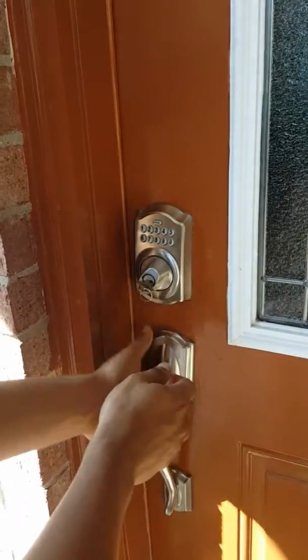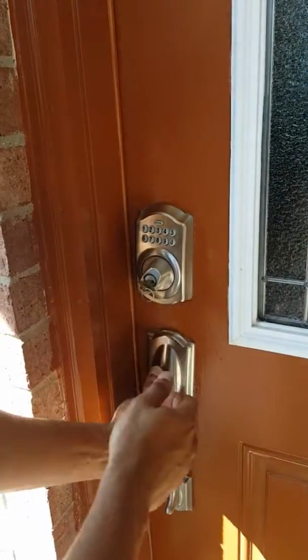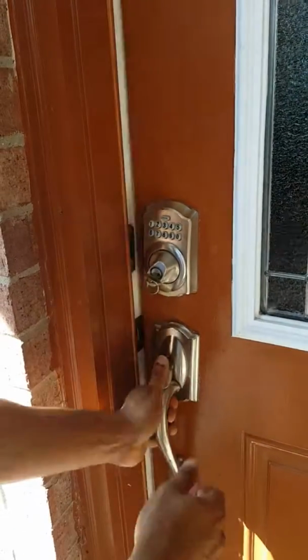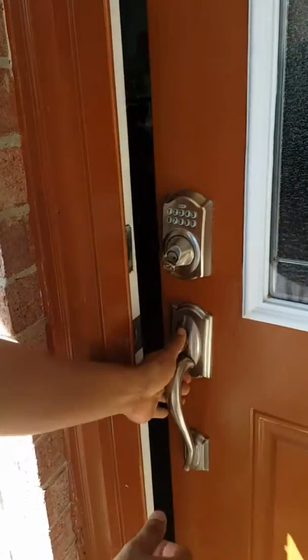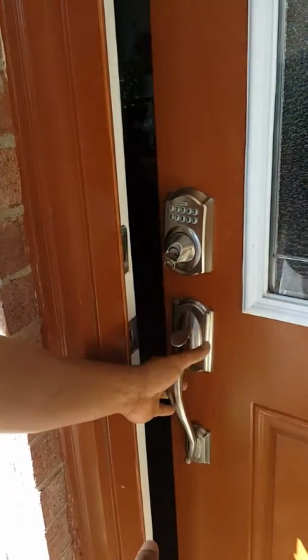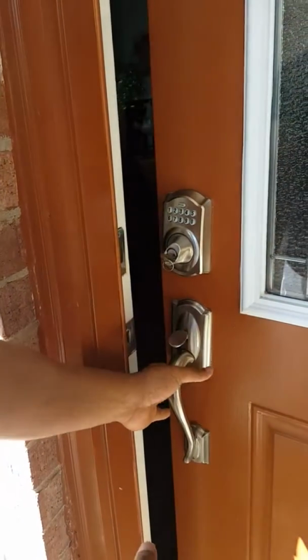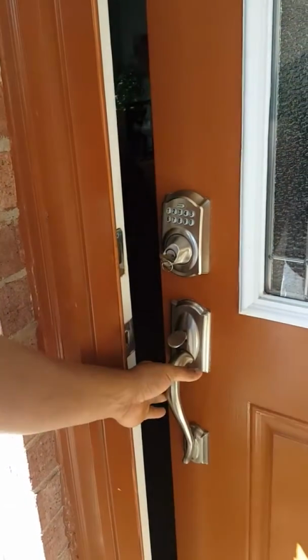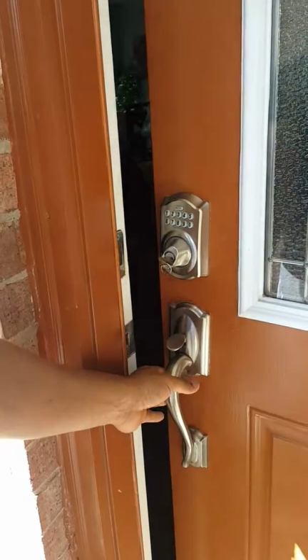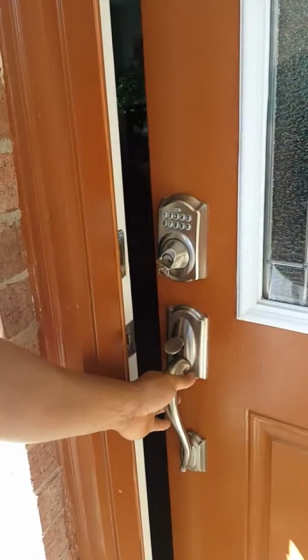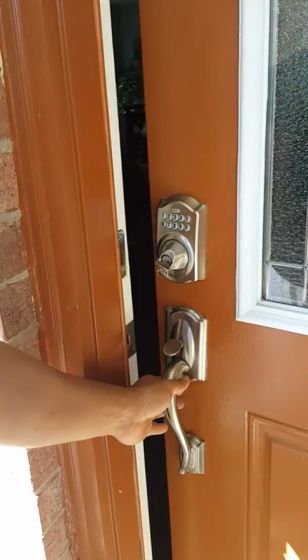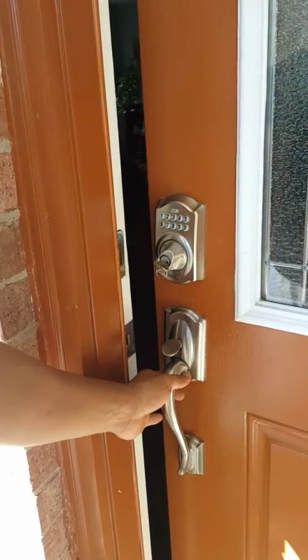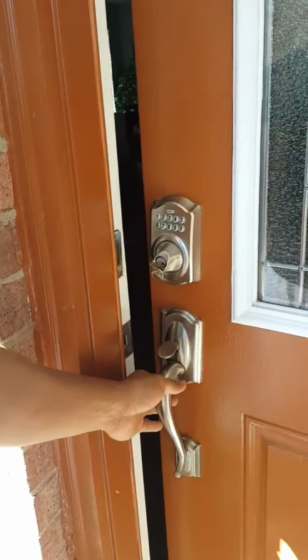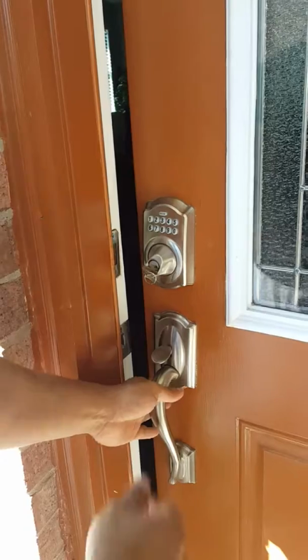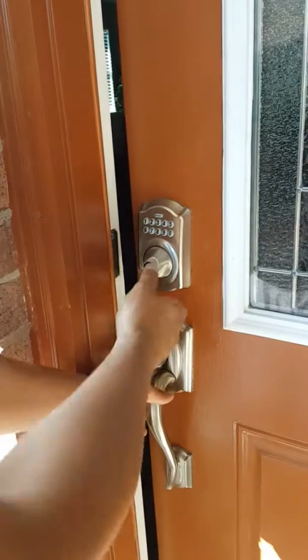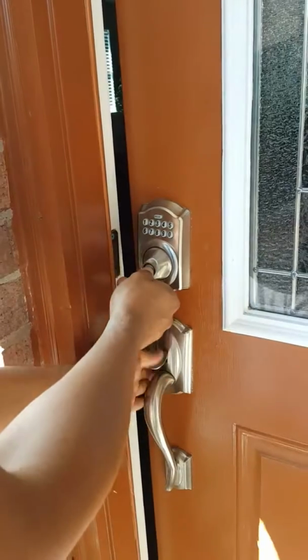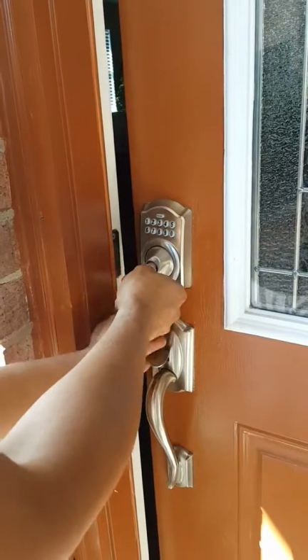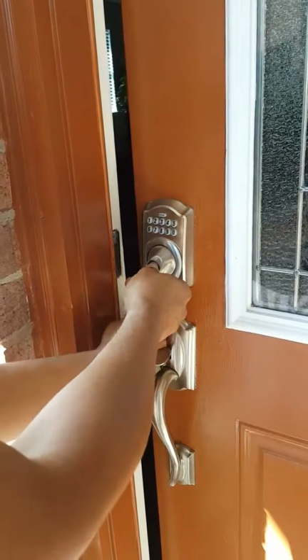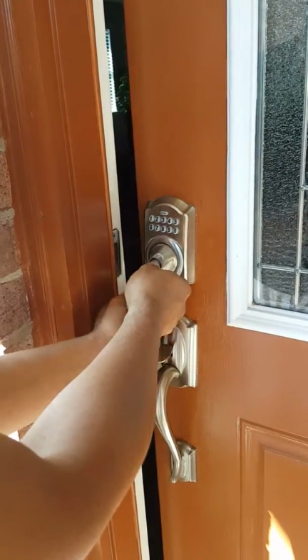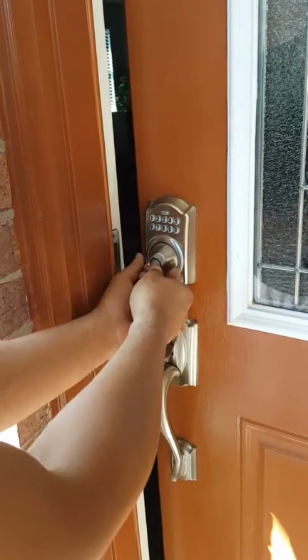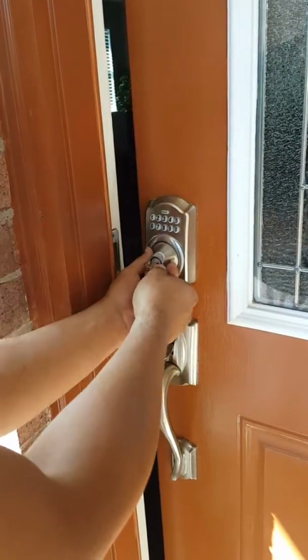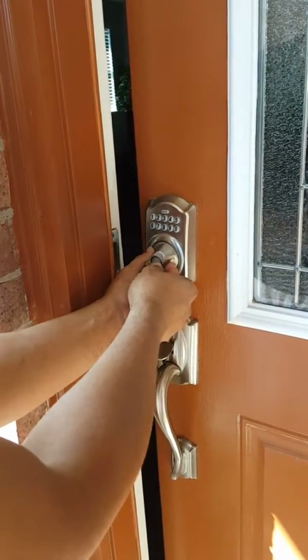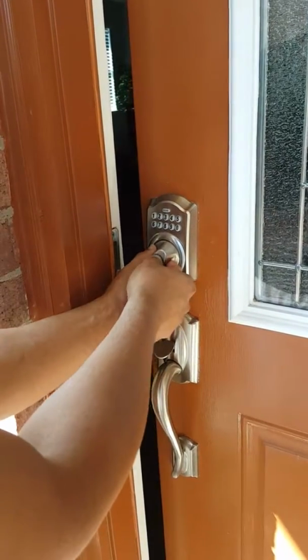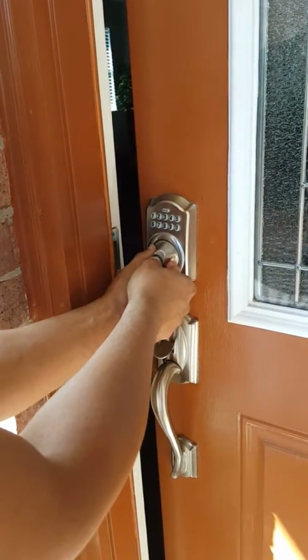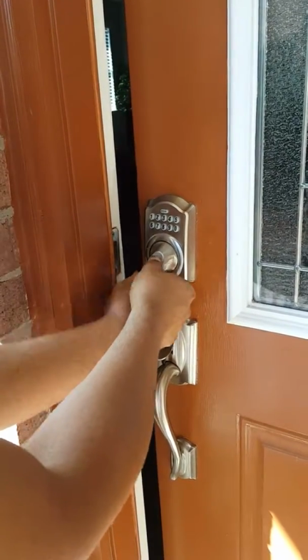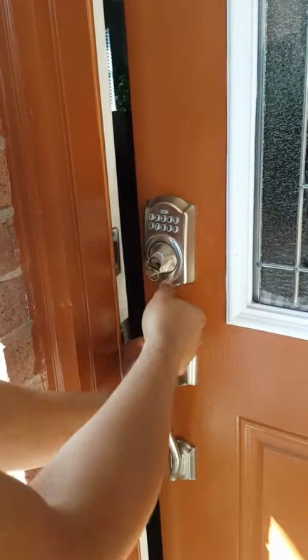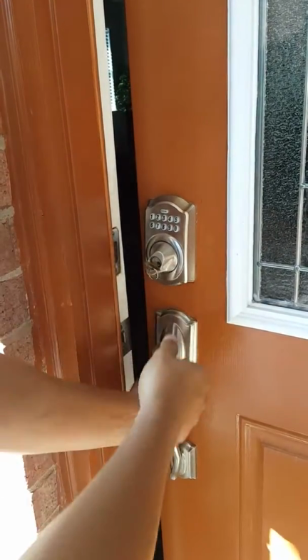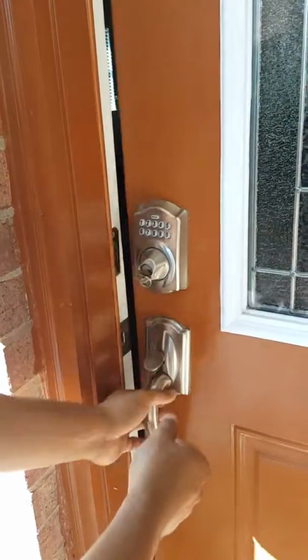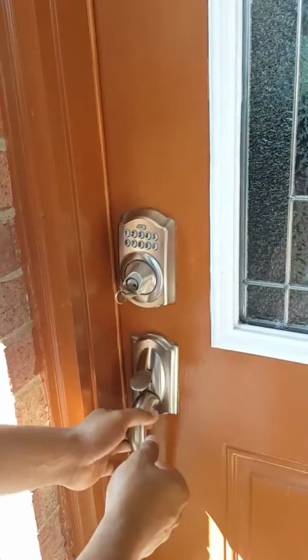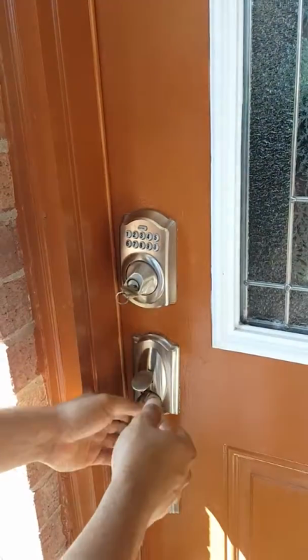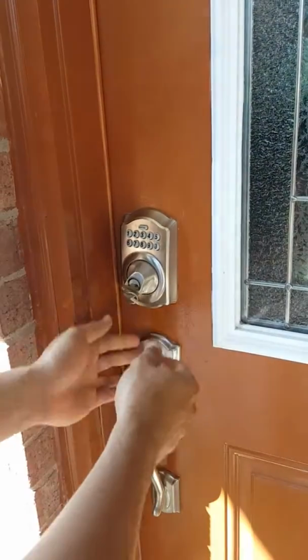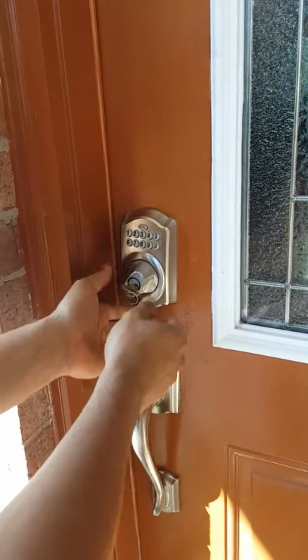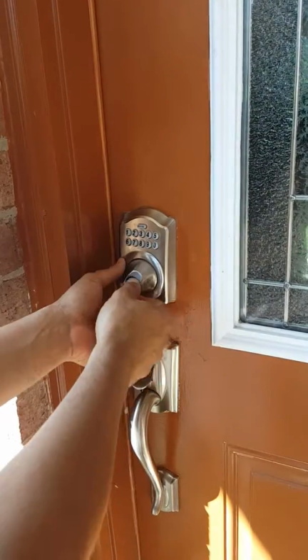Then you can open the door. When you're leaving, you pull it.